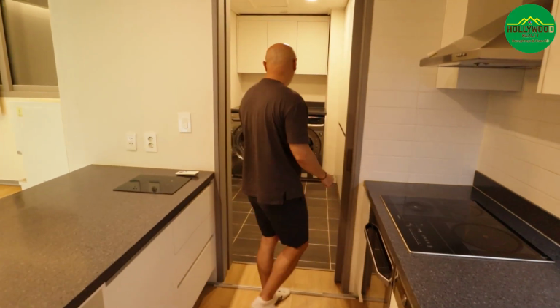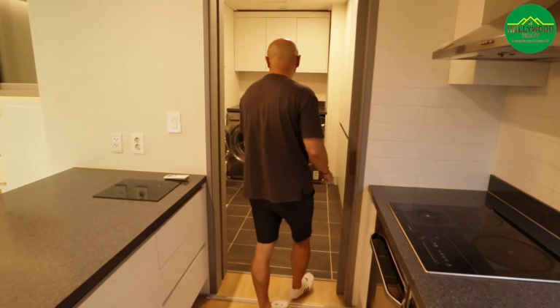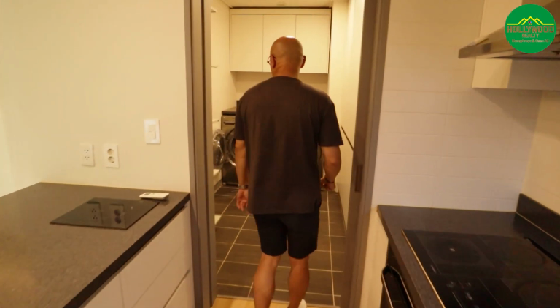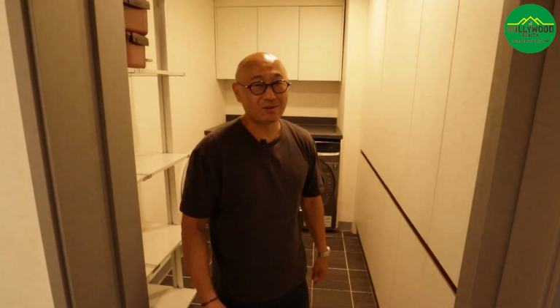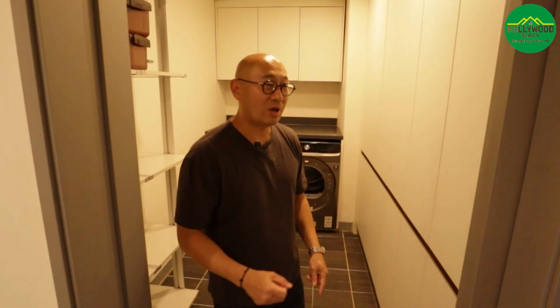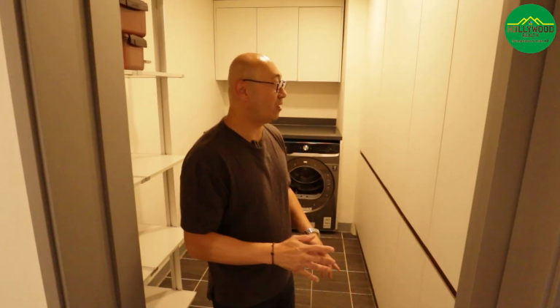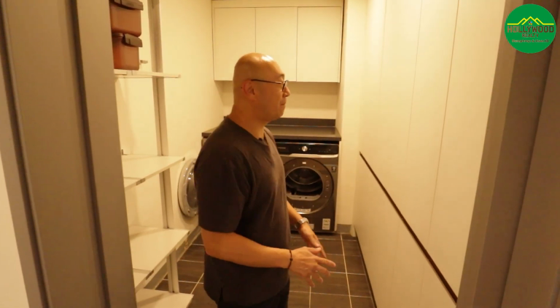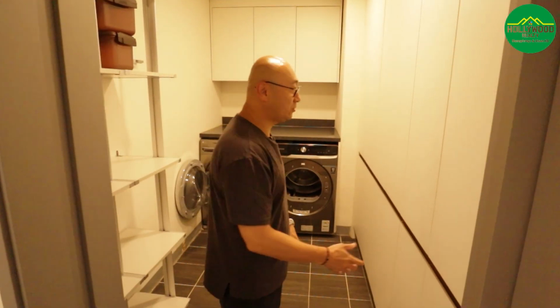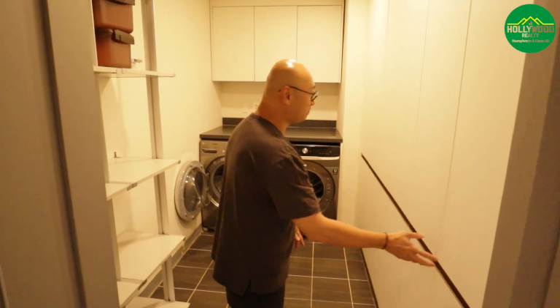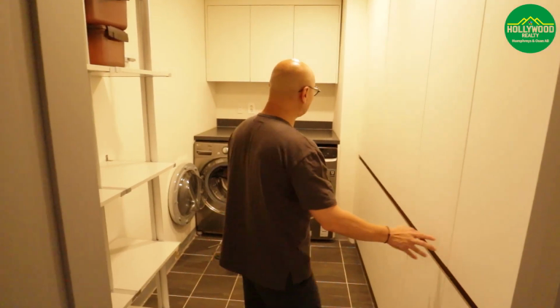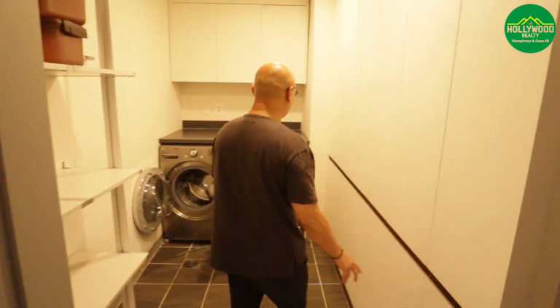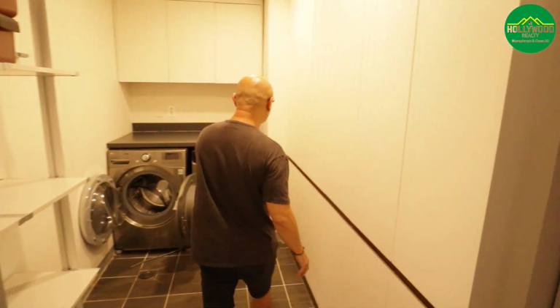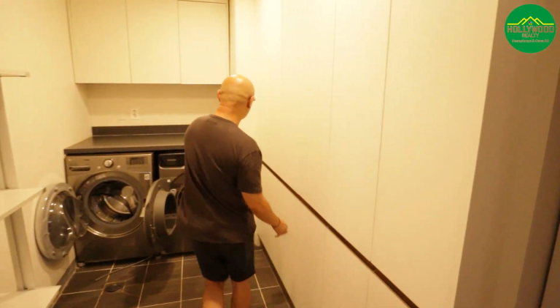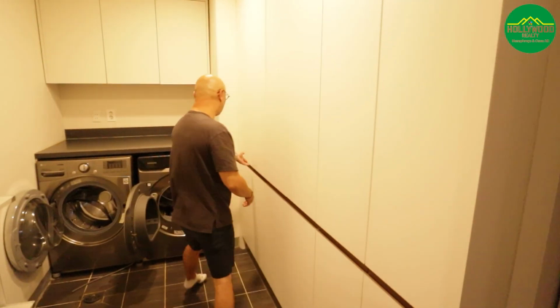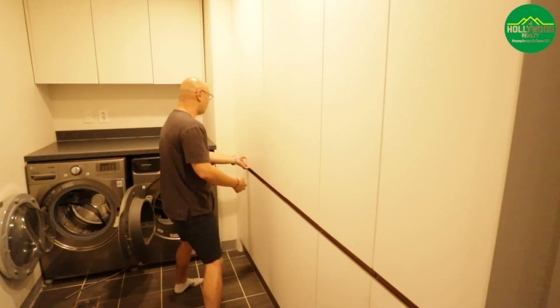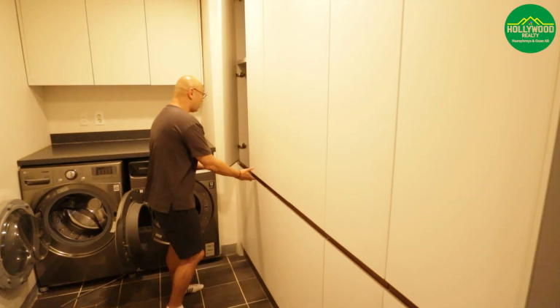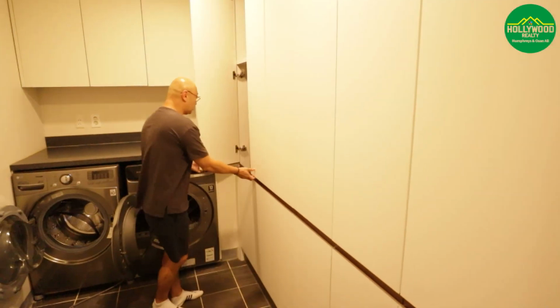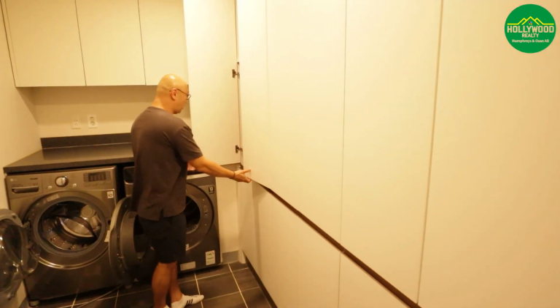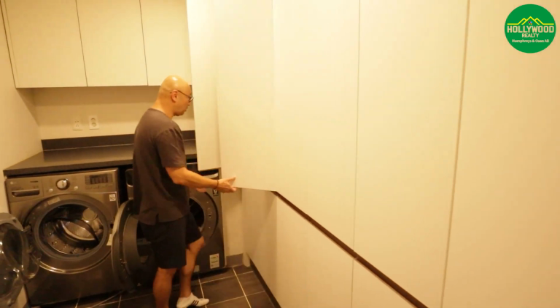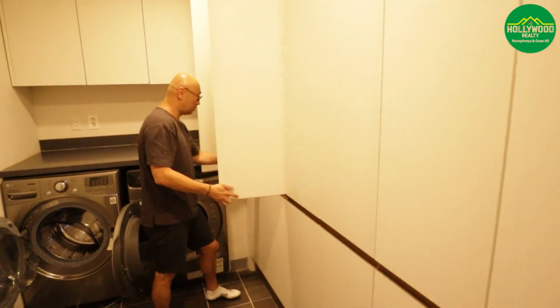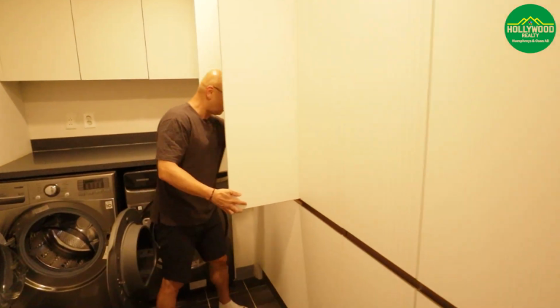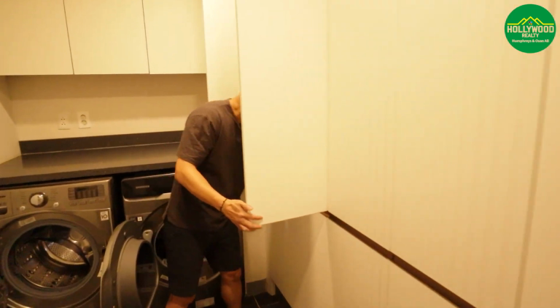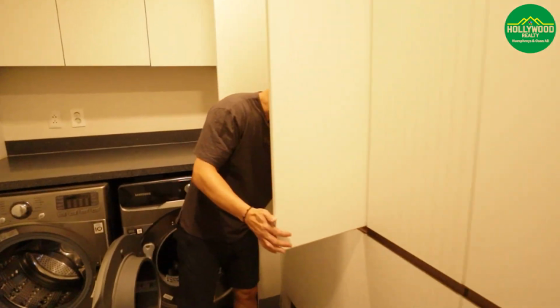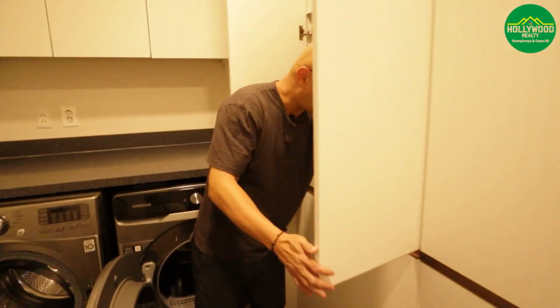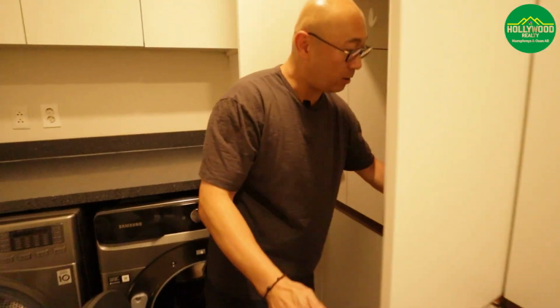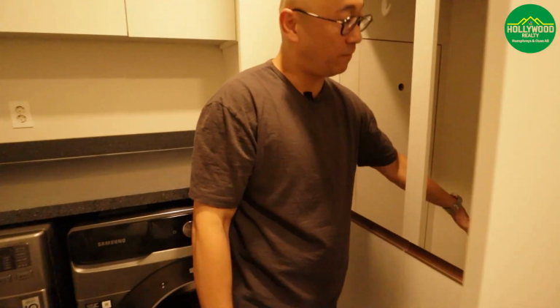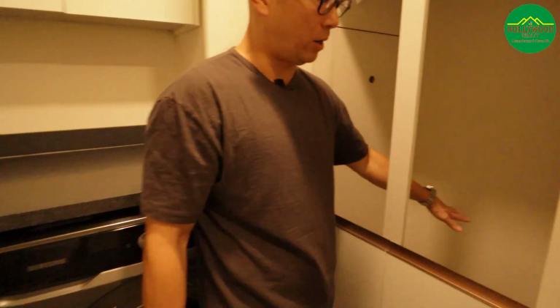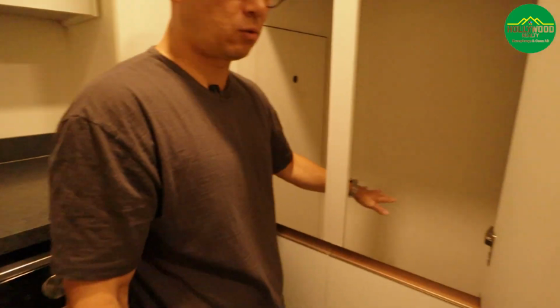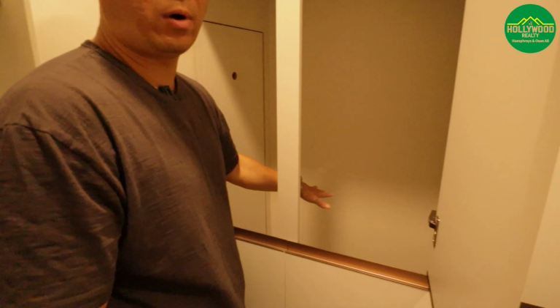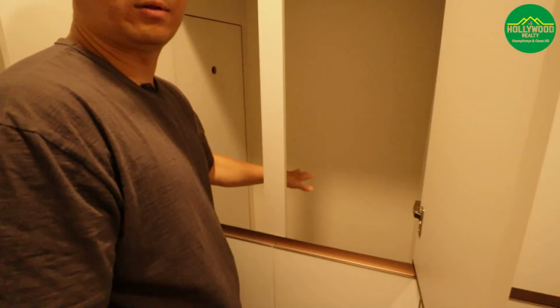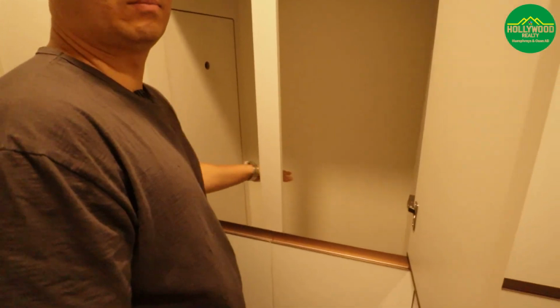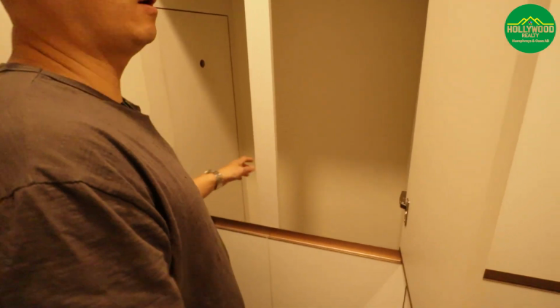There's also plenty of pantry space where it actually goes in, with a good deep pocket for storing heavier items.